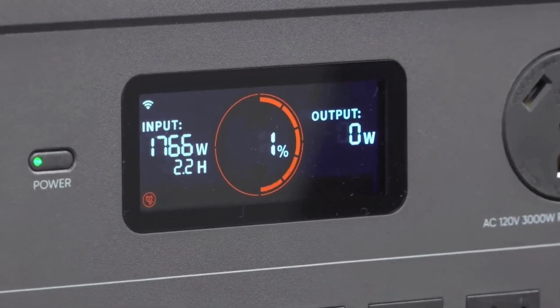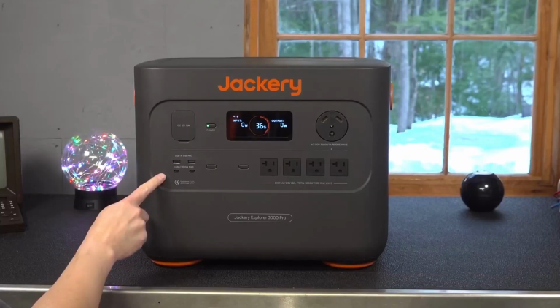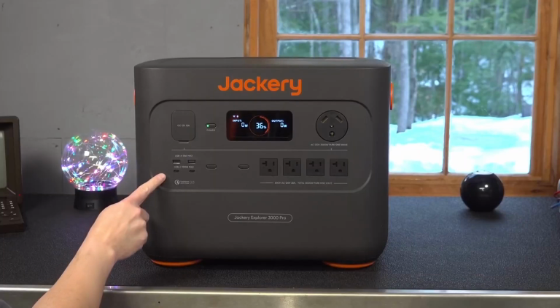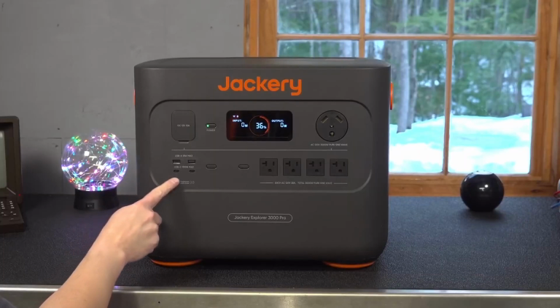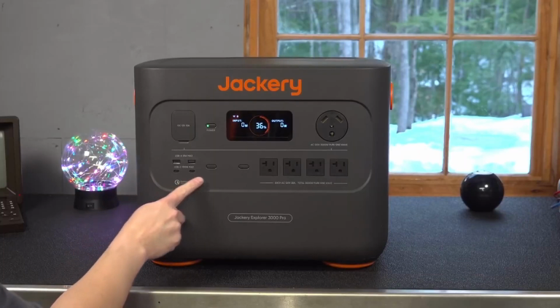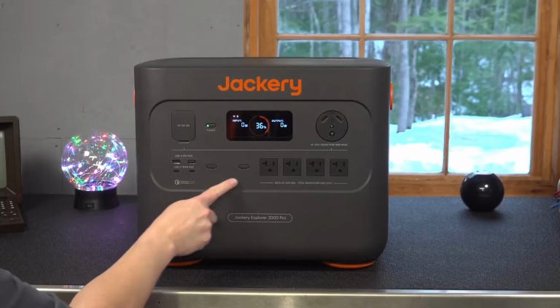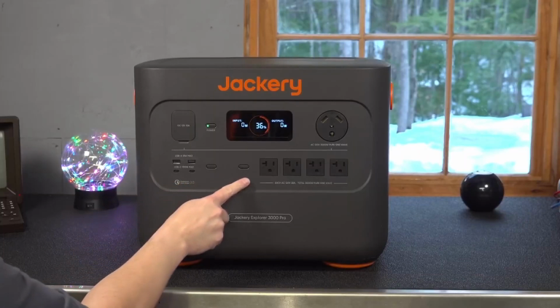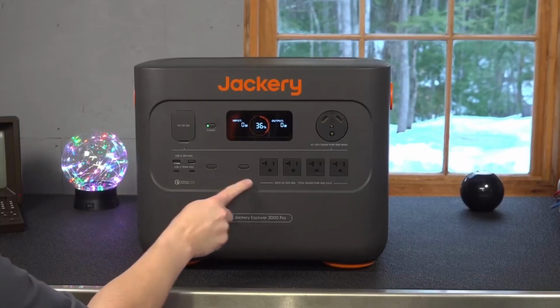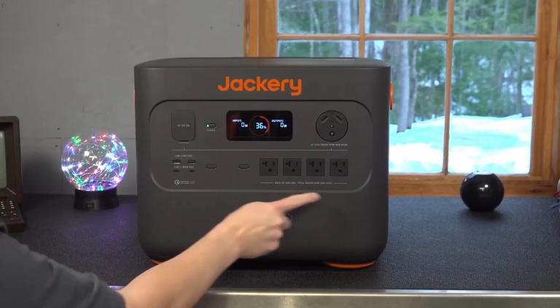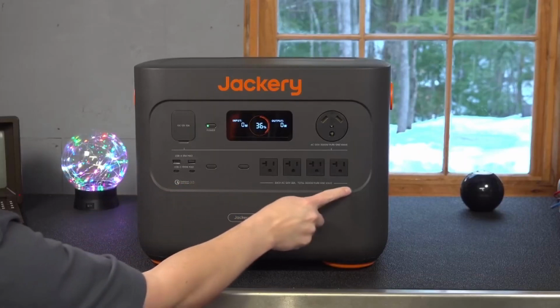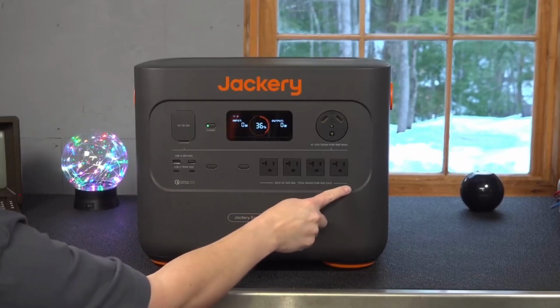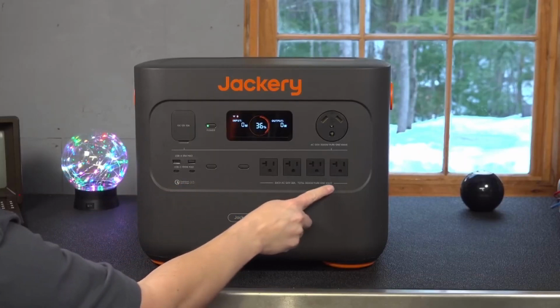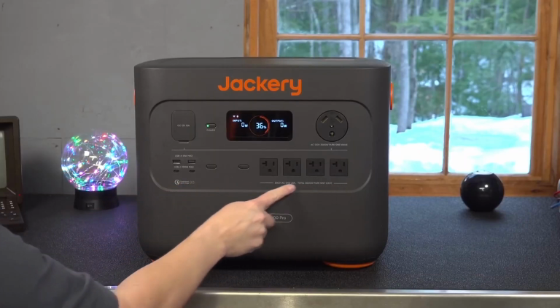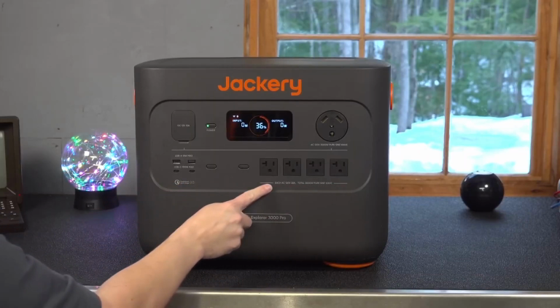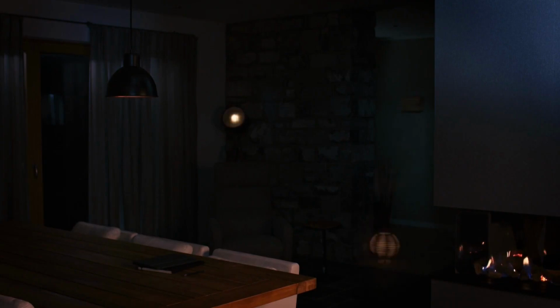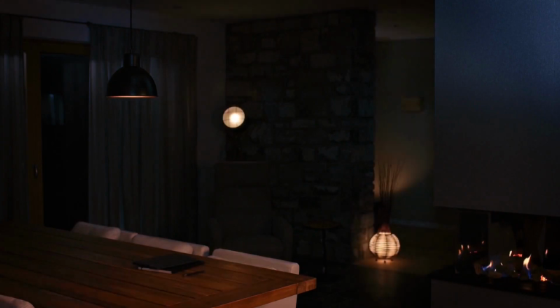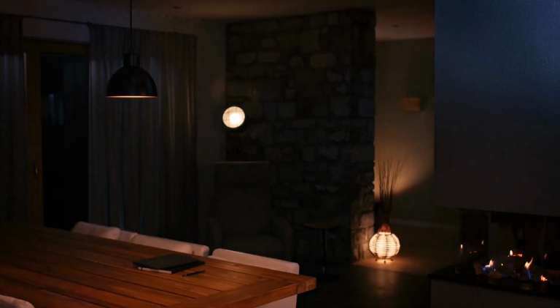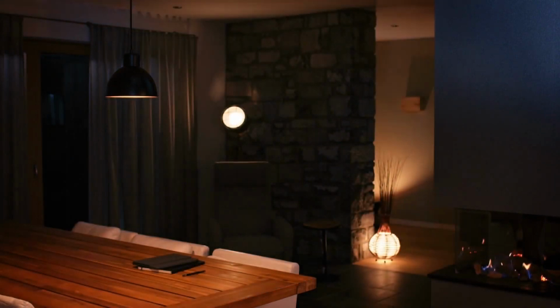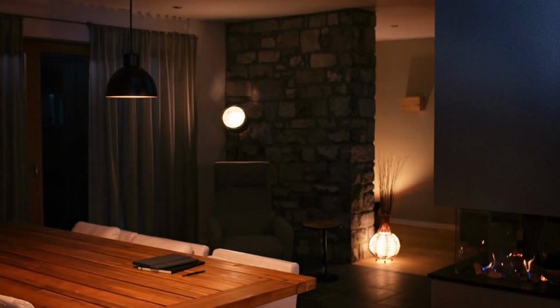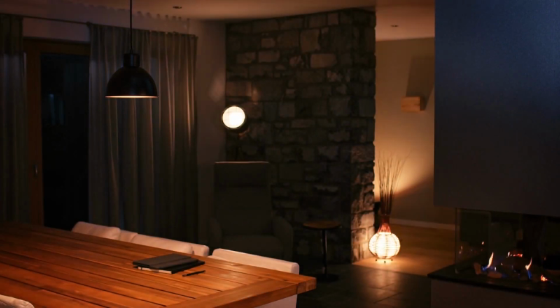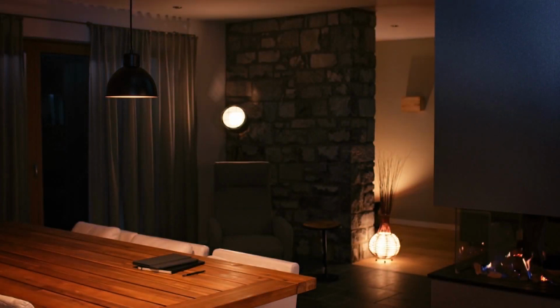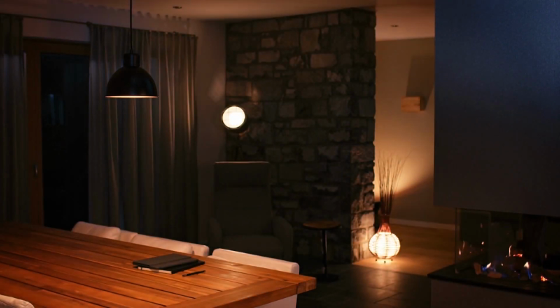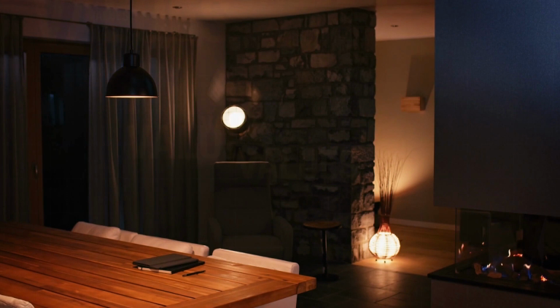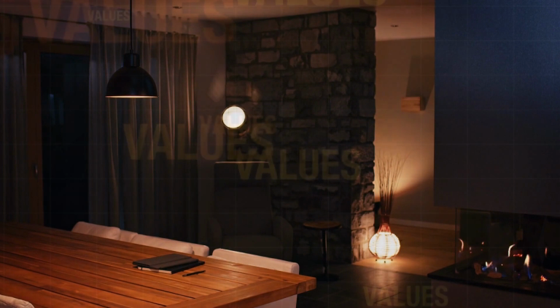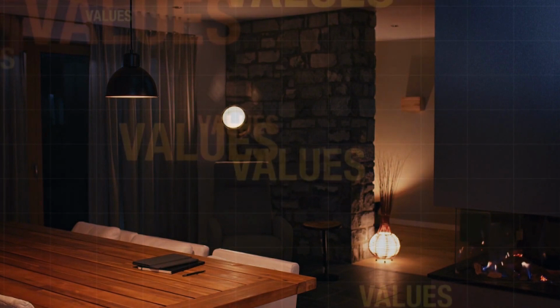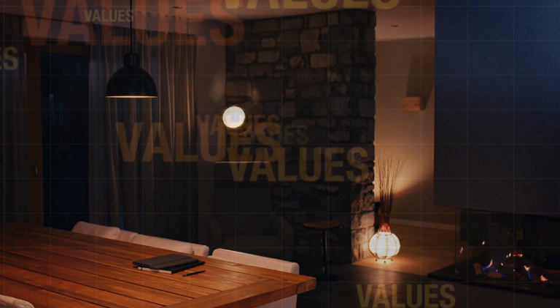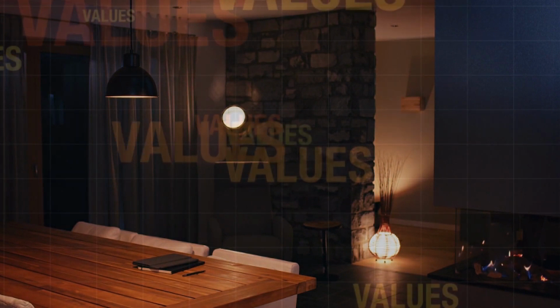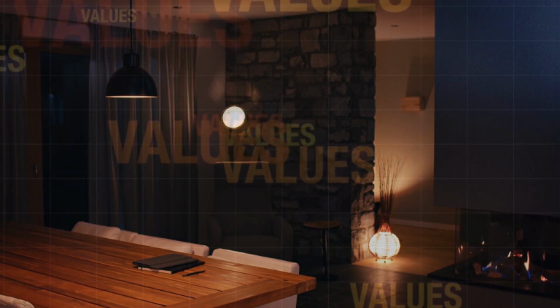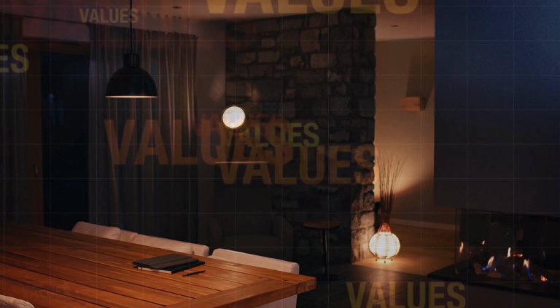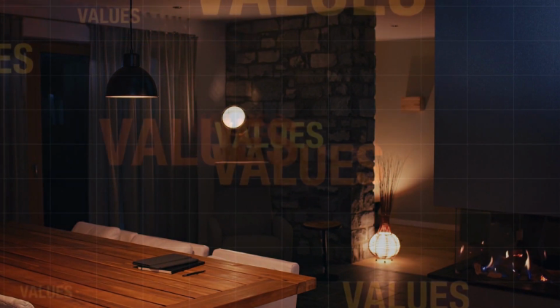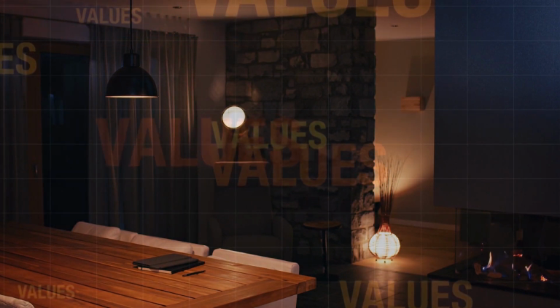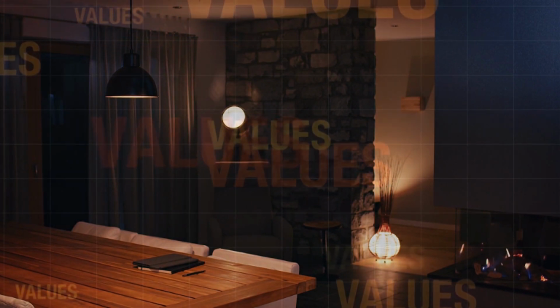Dive in to ensure you select a solar generator that not only meets your emergency requirements but also provides excellent value for your investment.